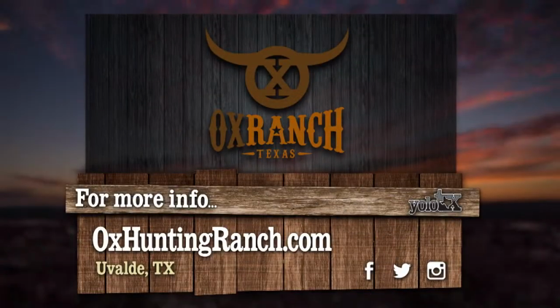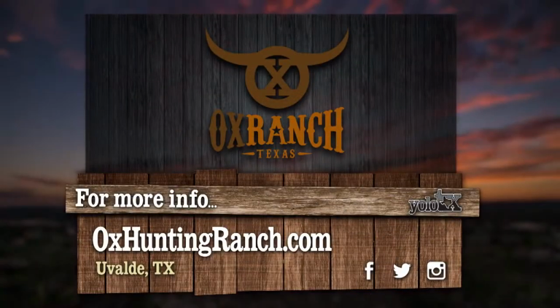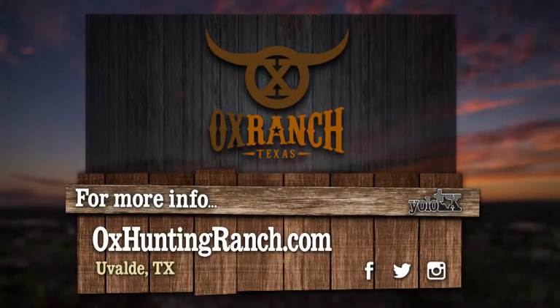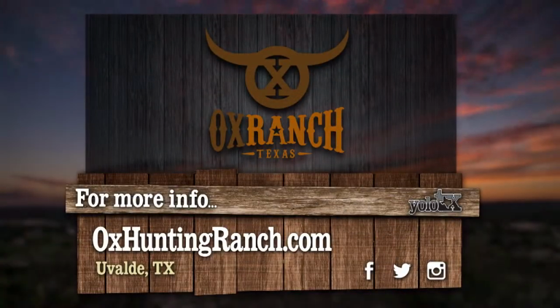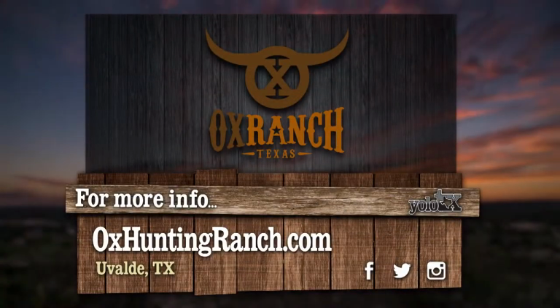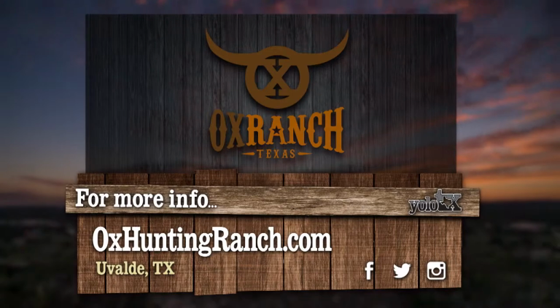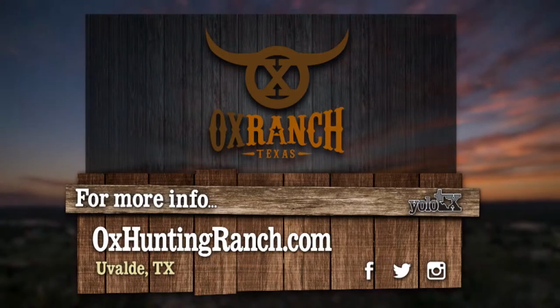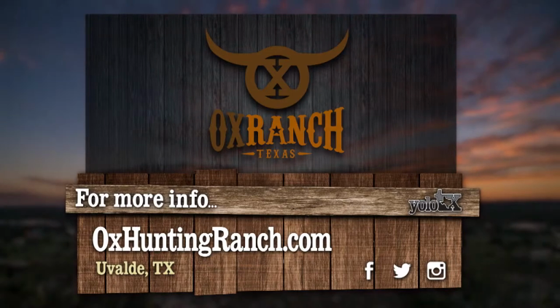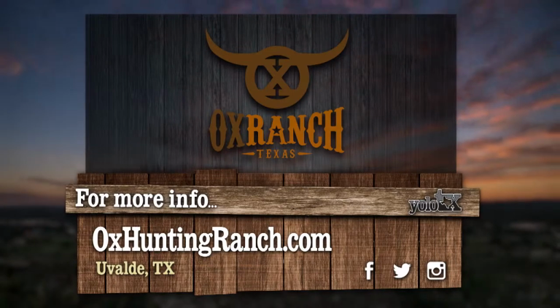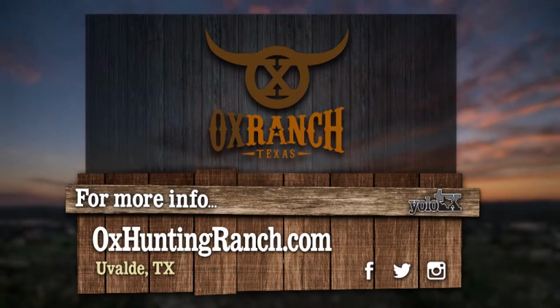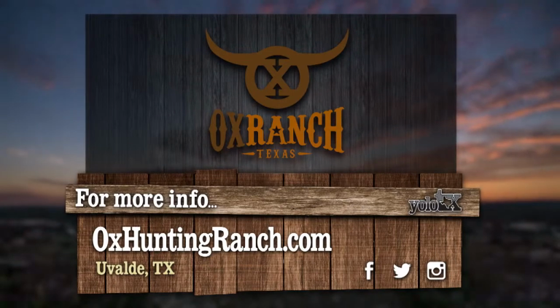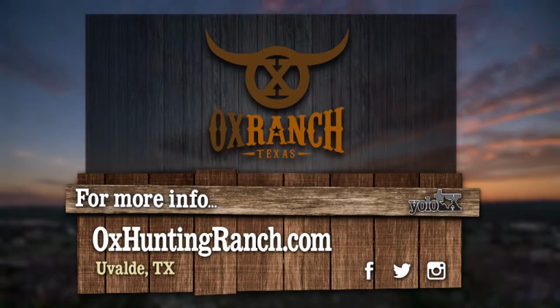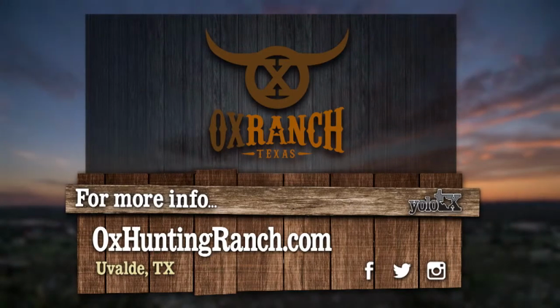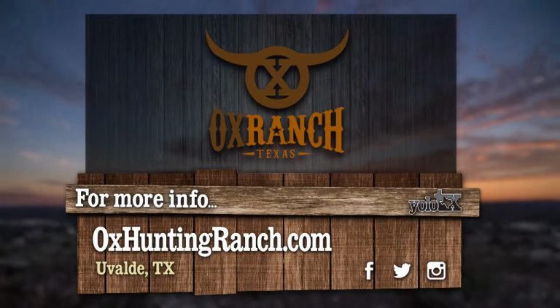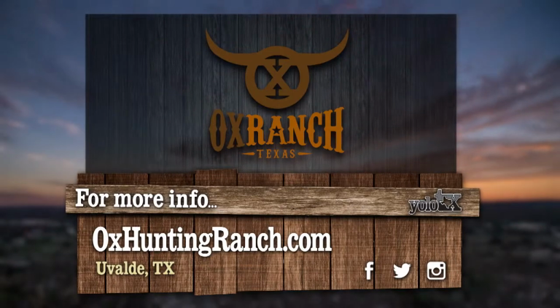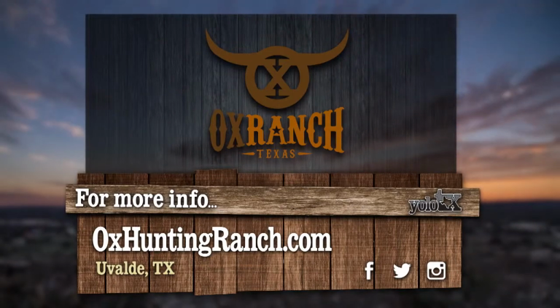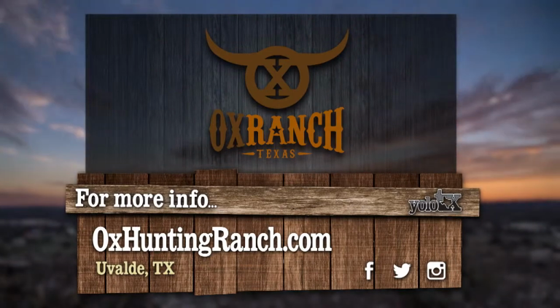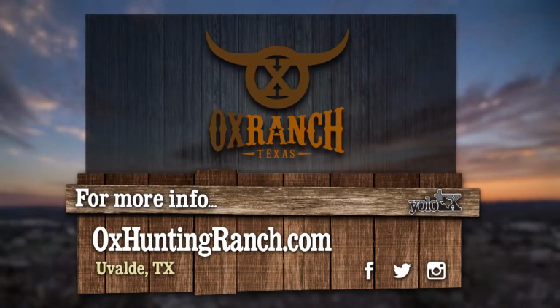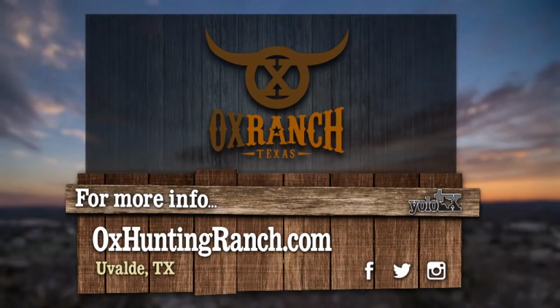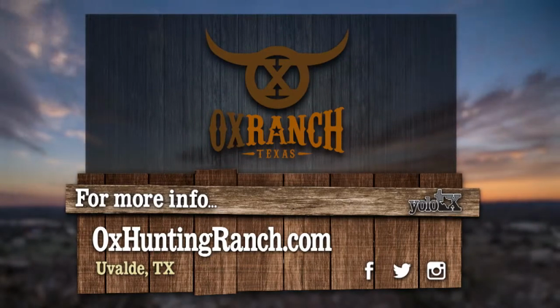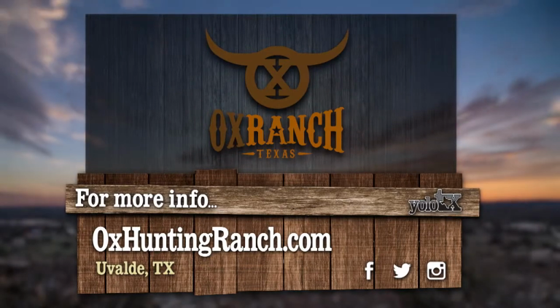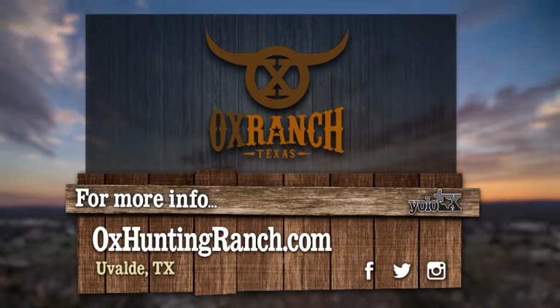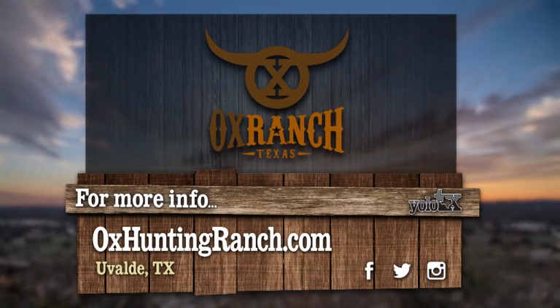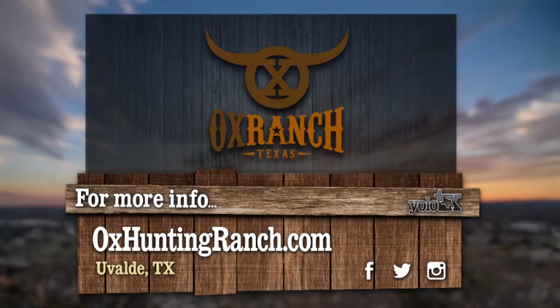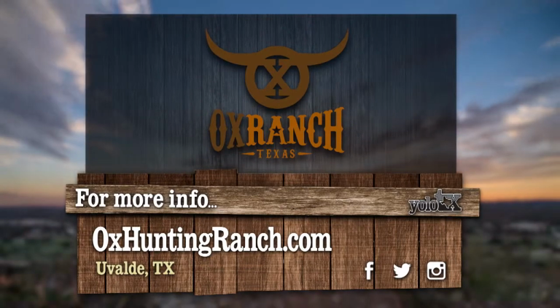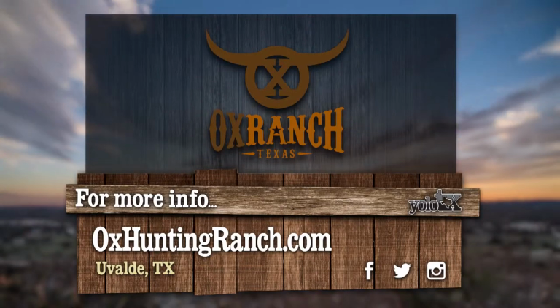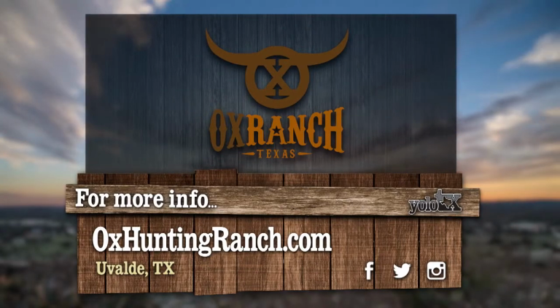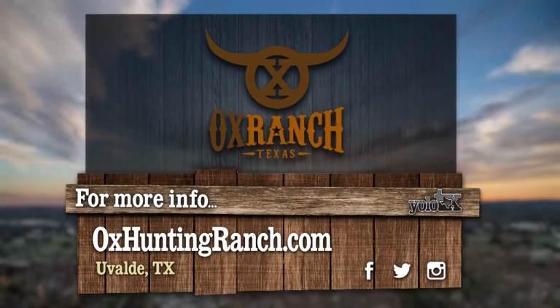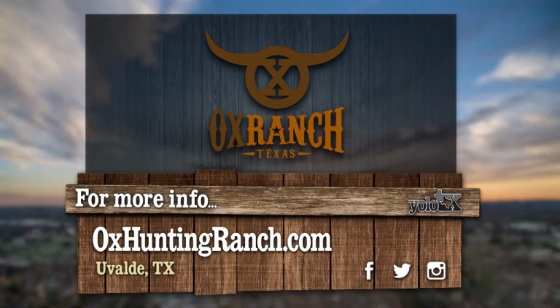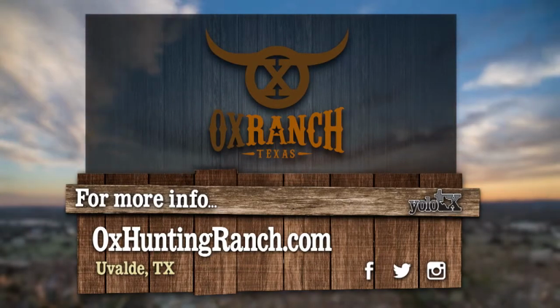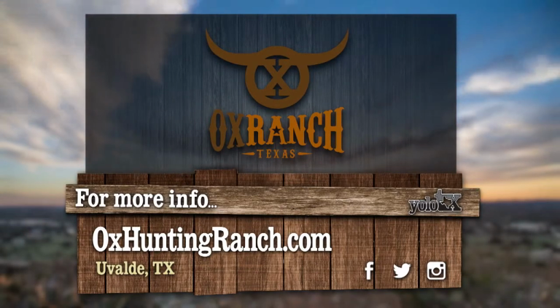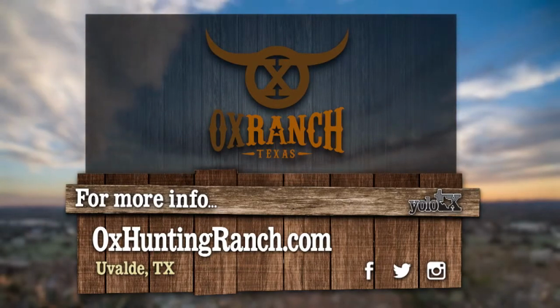Explore the best of the Texas Hill Country by visiting OxHuntingRanch.com for accommodations and more.